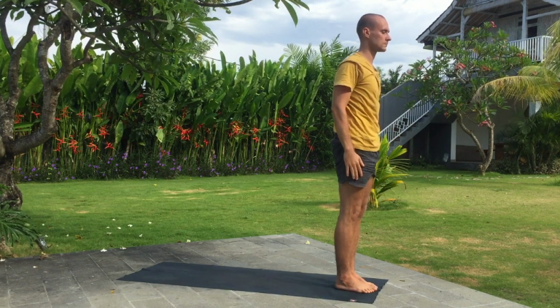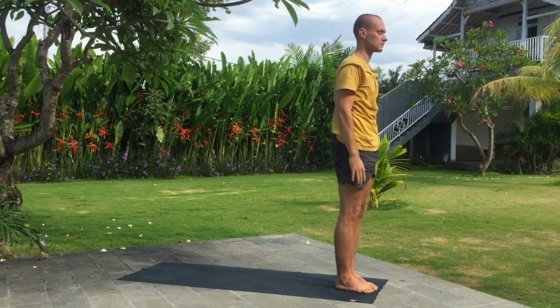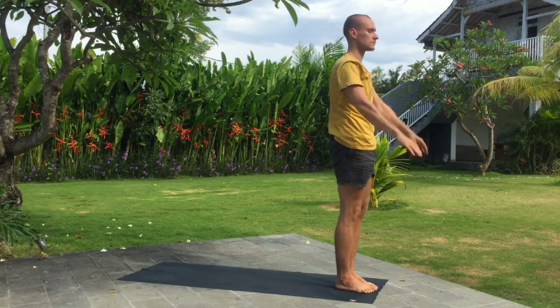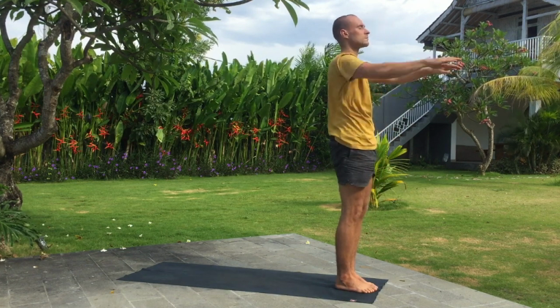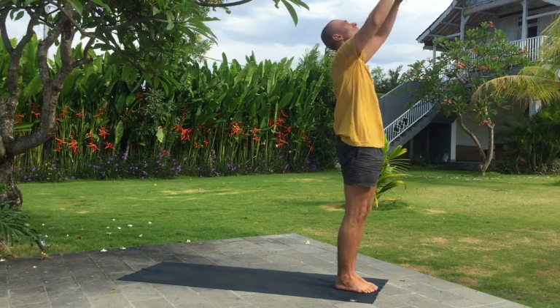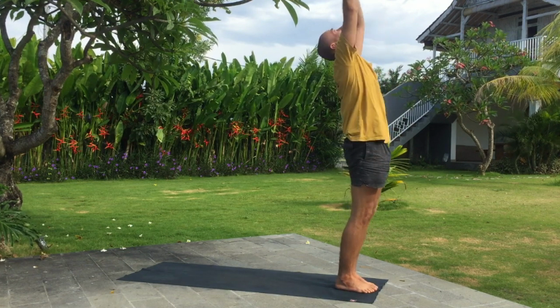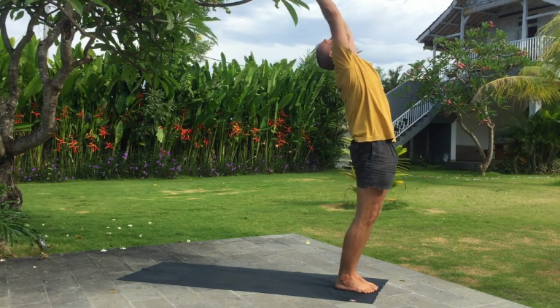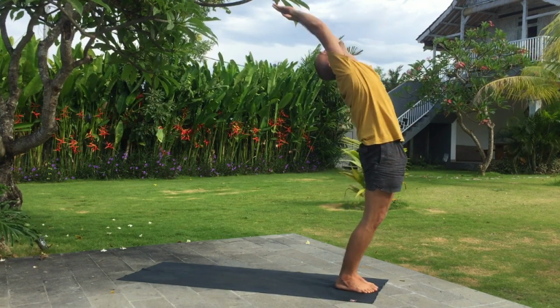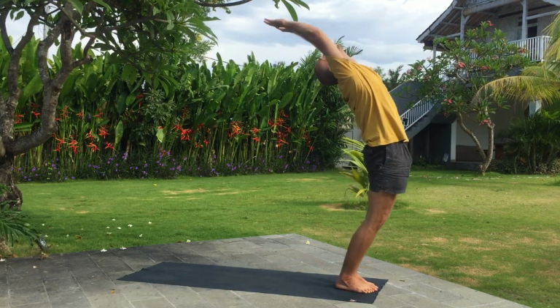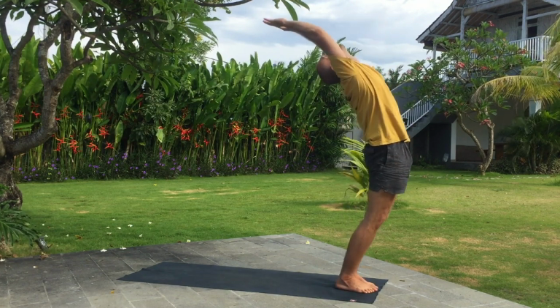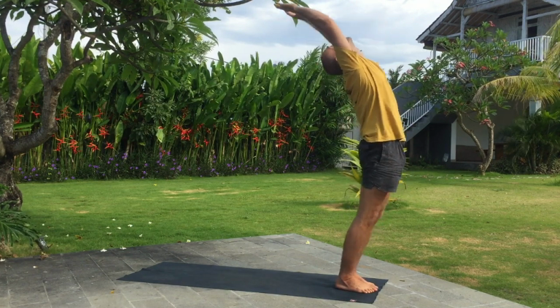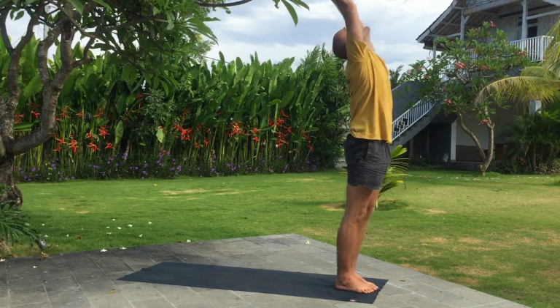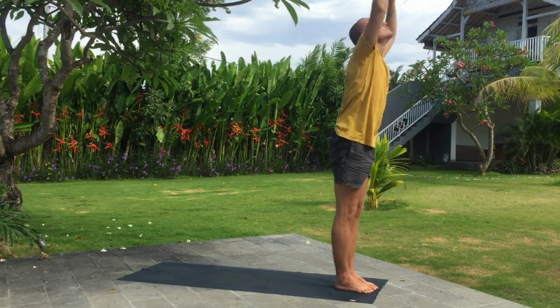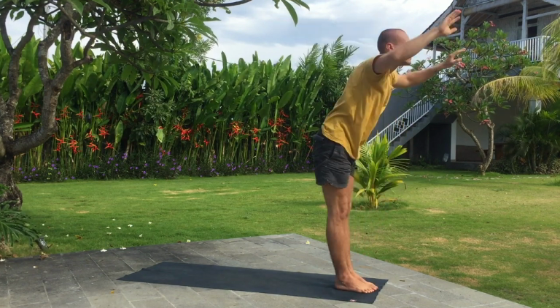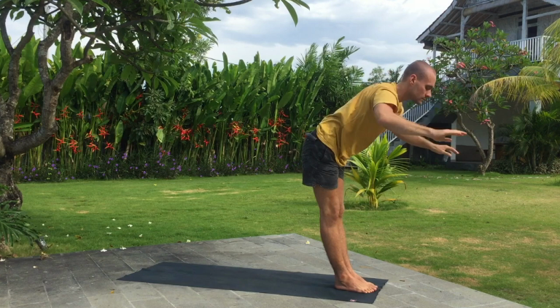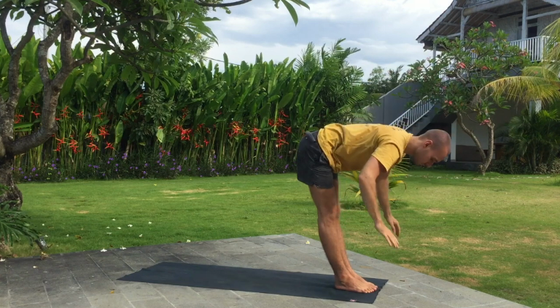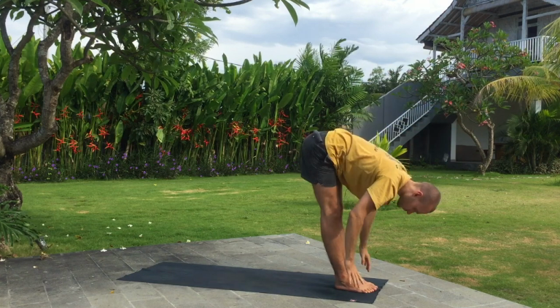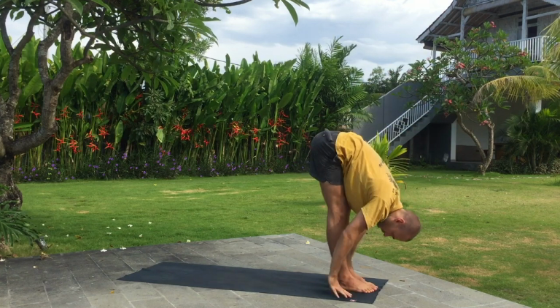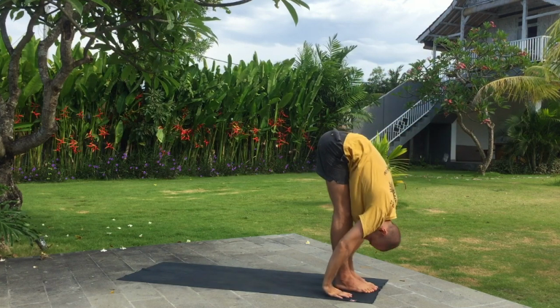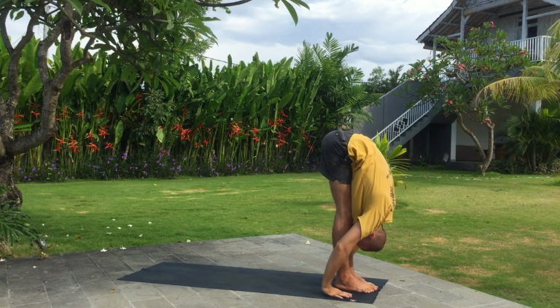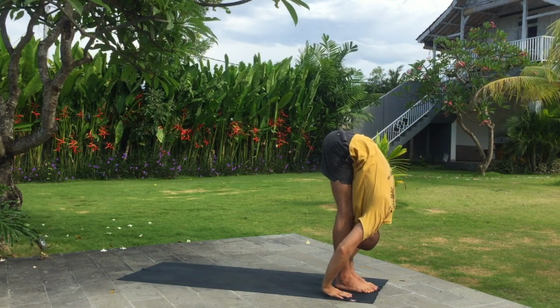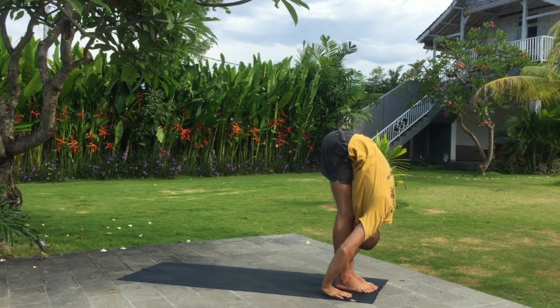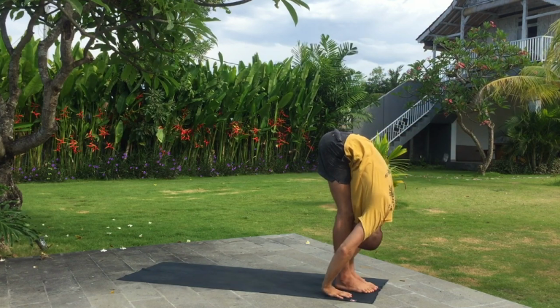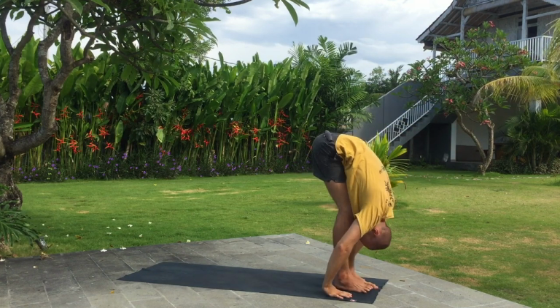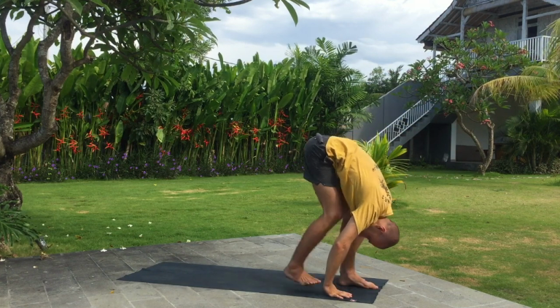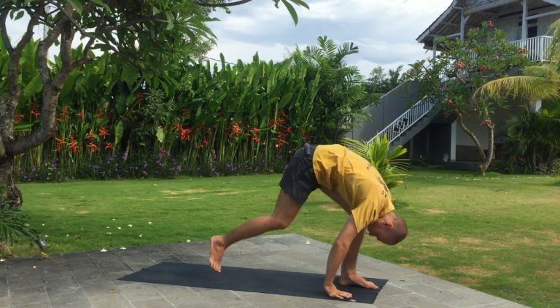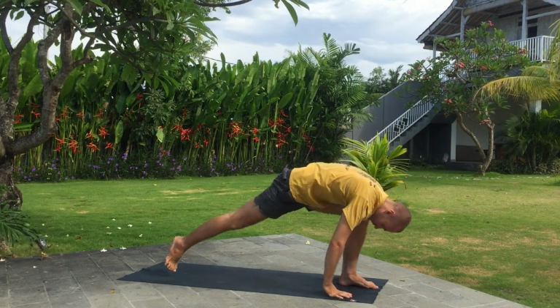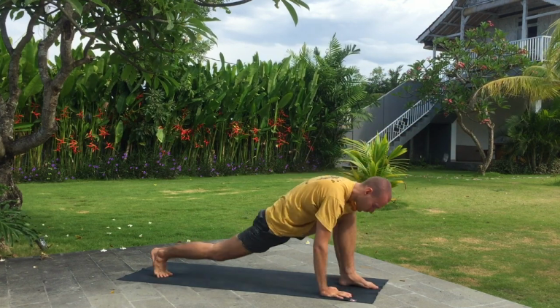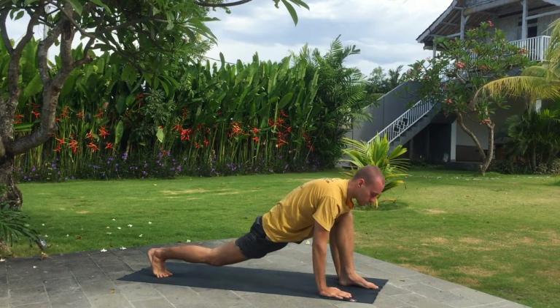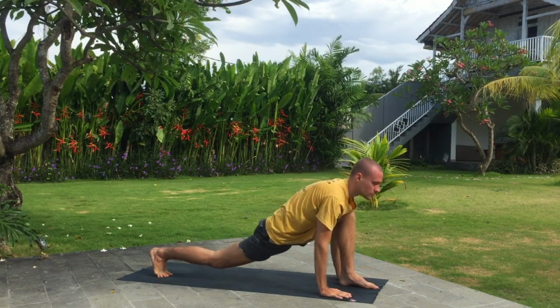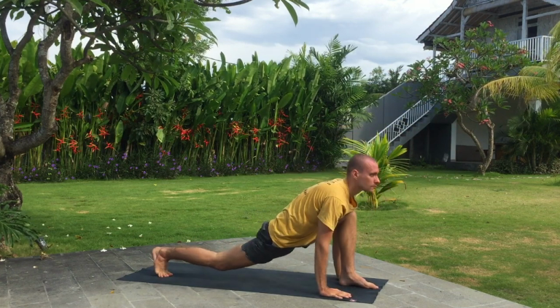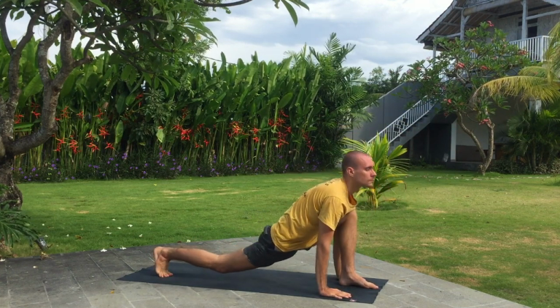Inhale arms up, bend back. Exhale fold. Inhale right leg back, look up in front.